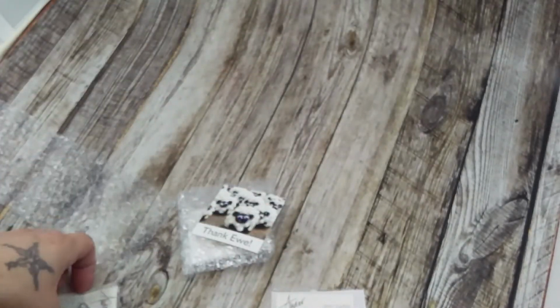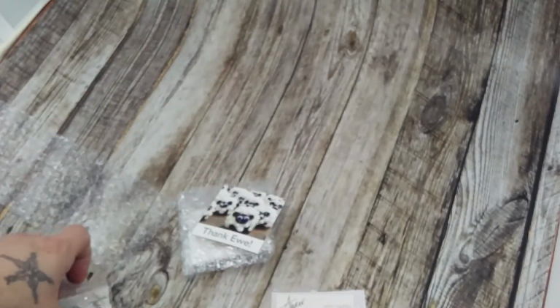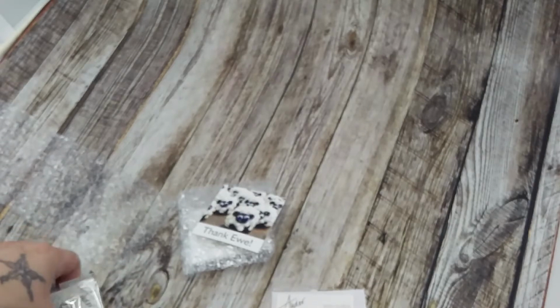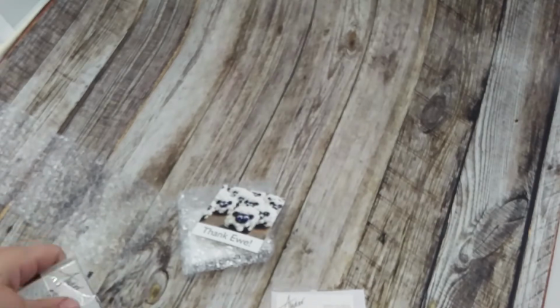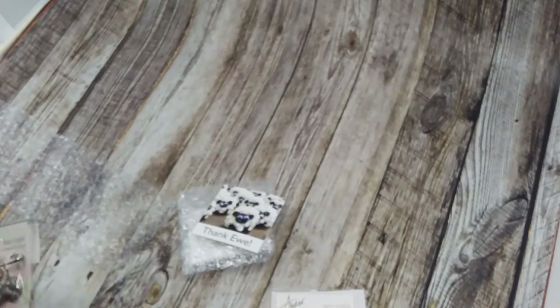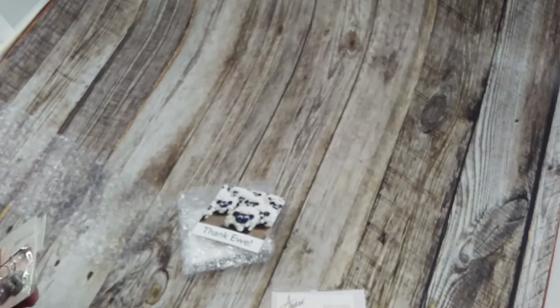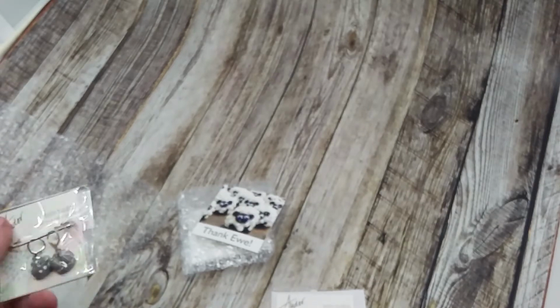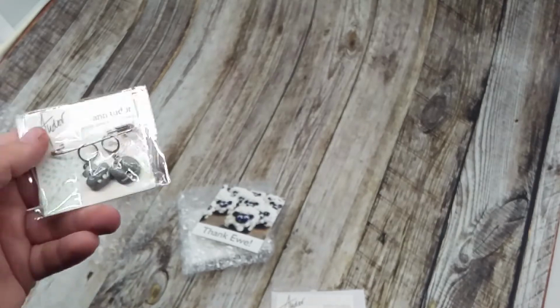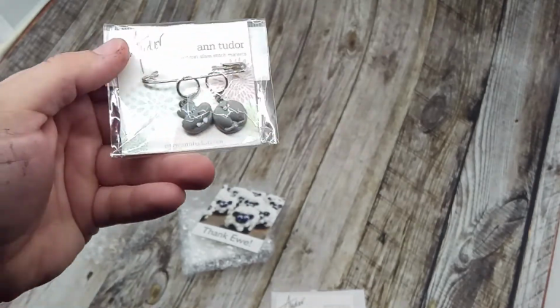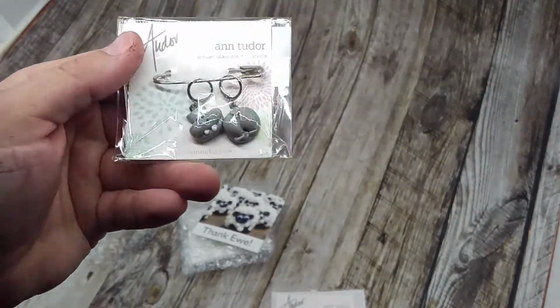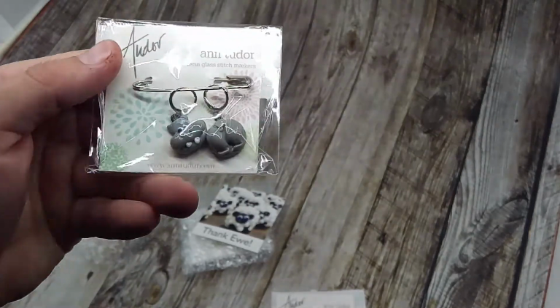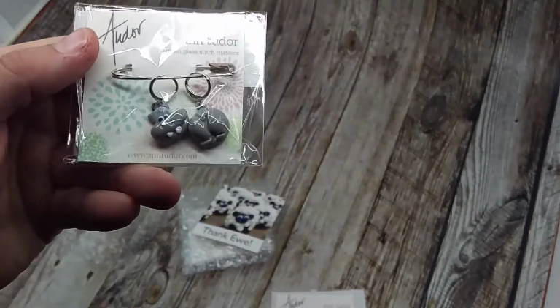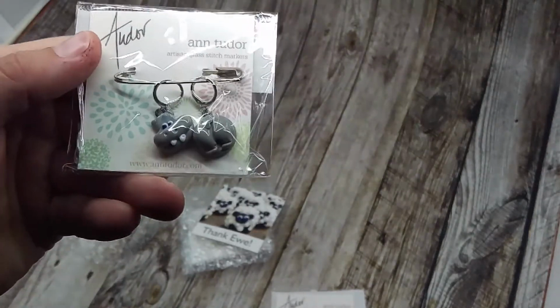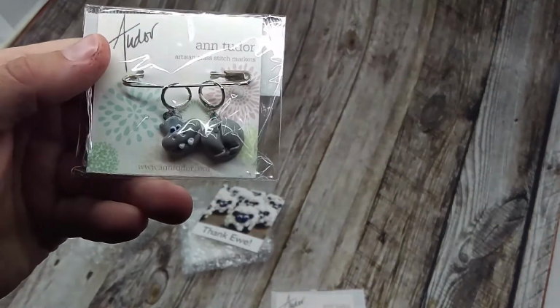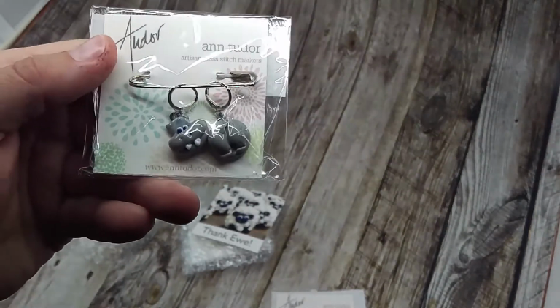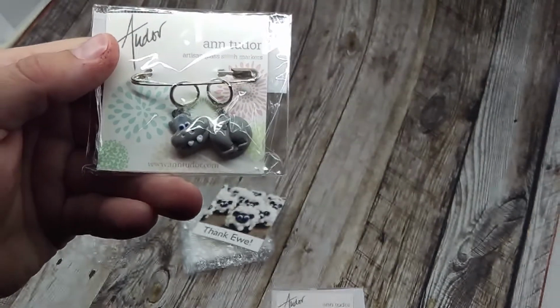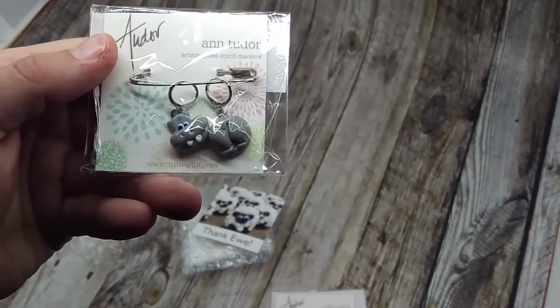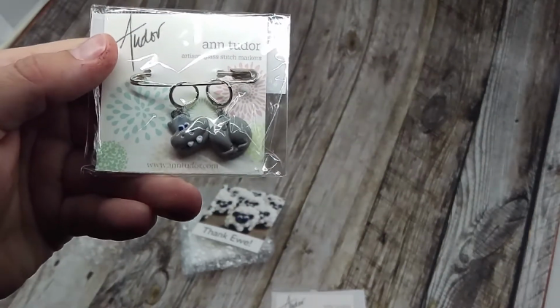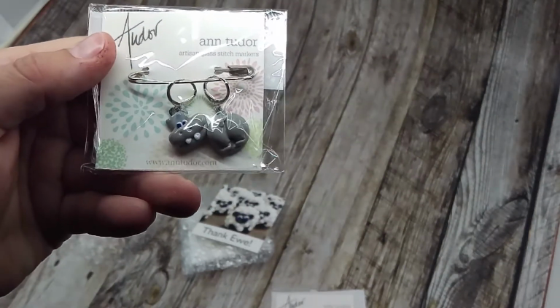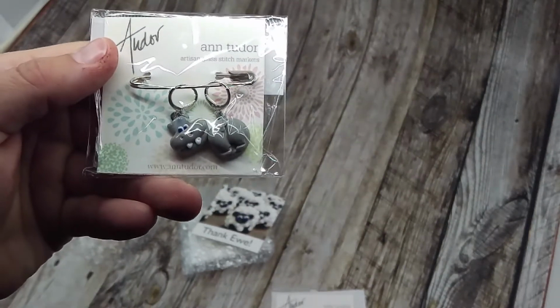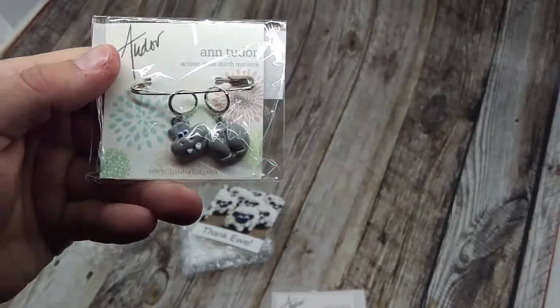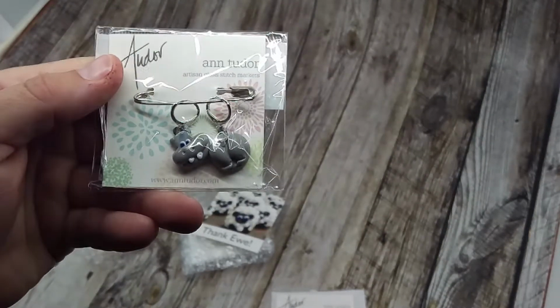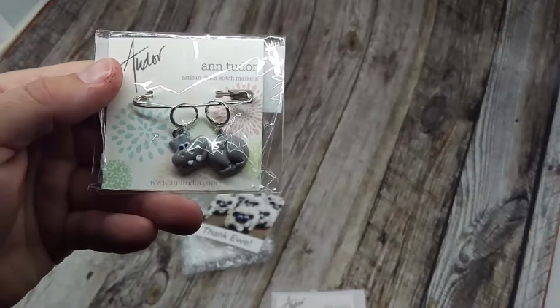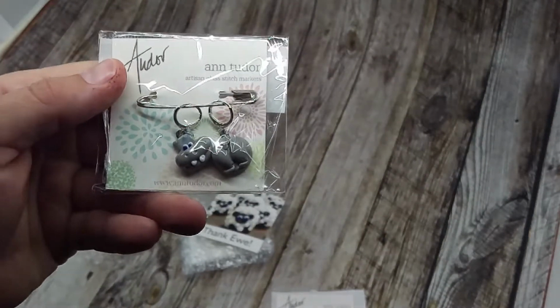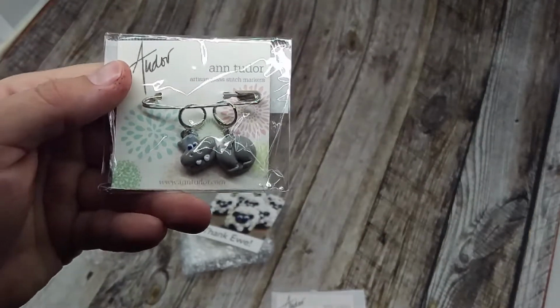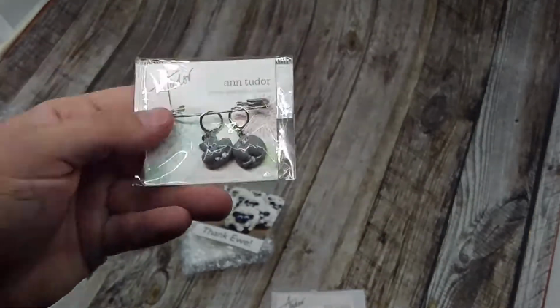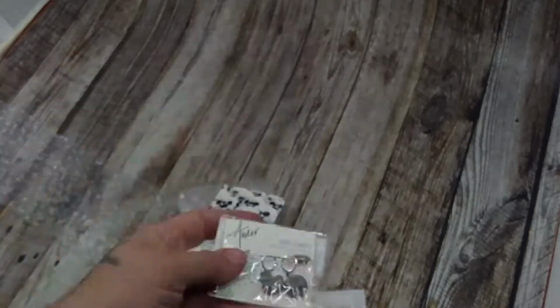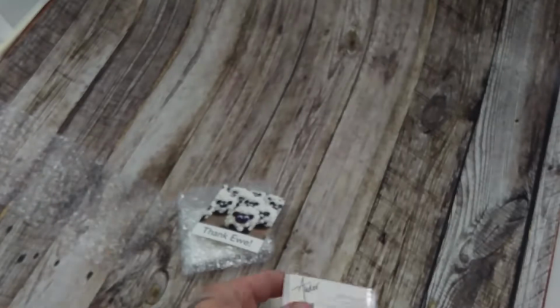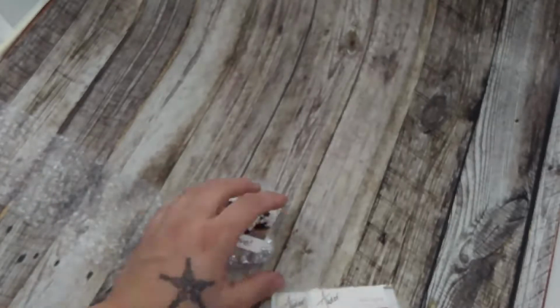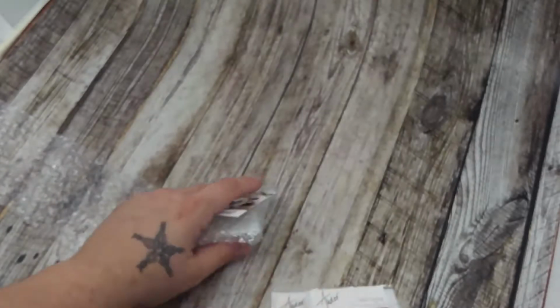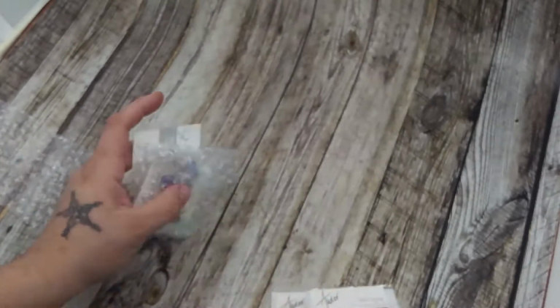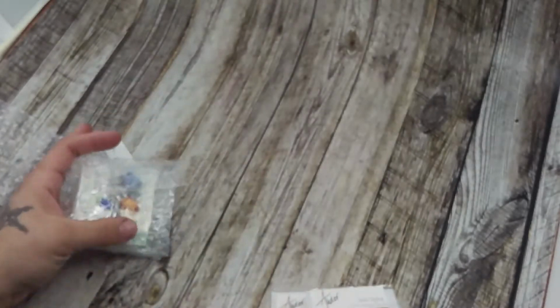I got the pig head and butt last time. So this time I got the hippo — why not? Super cute.